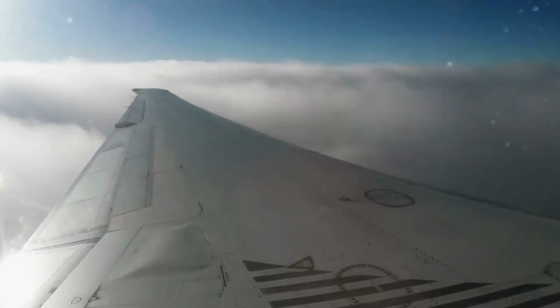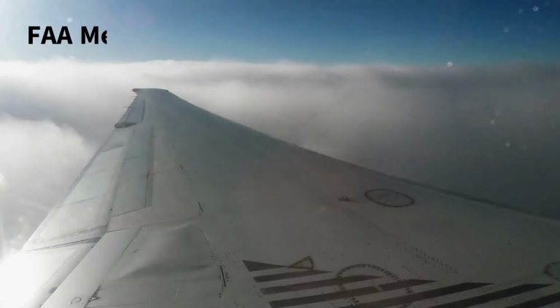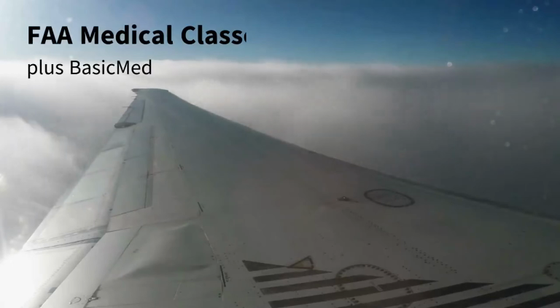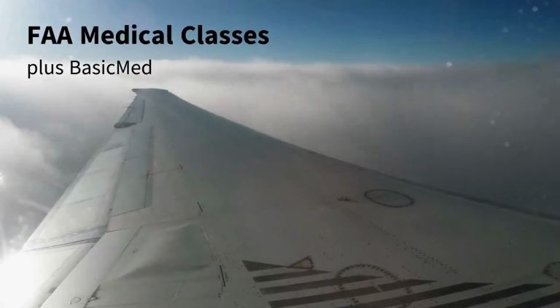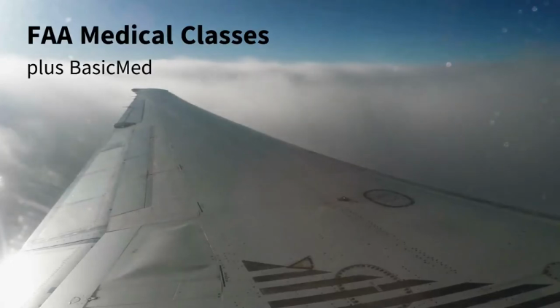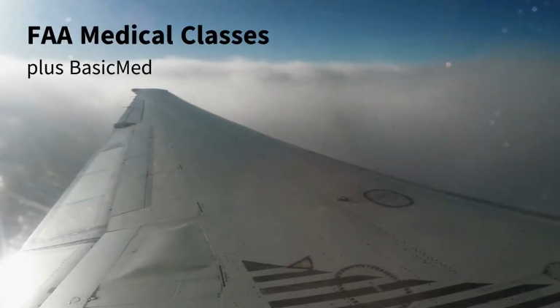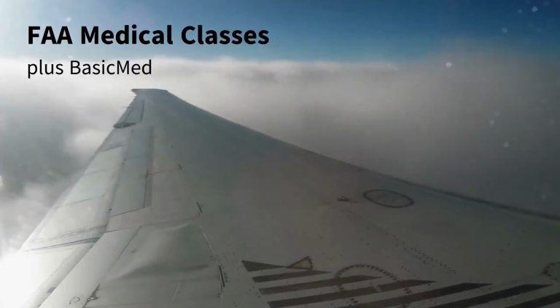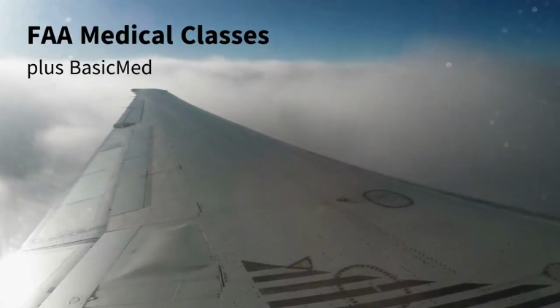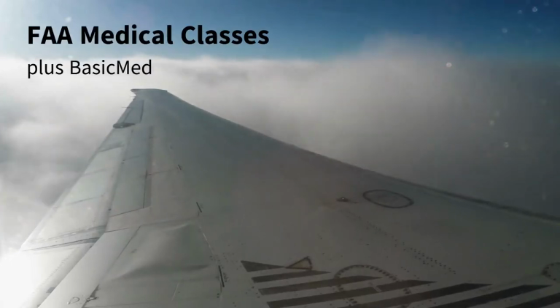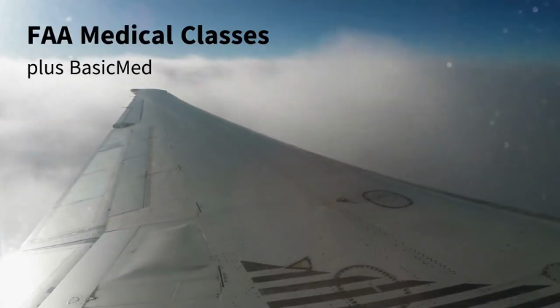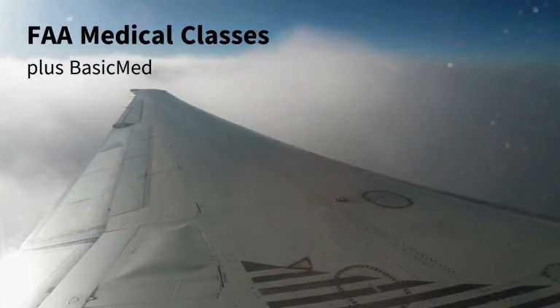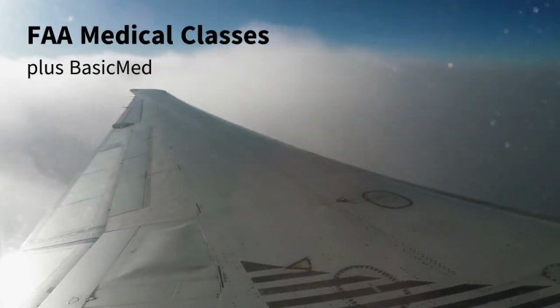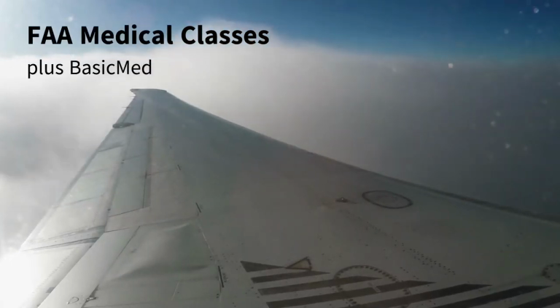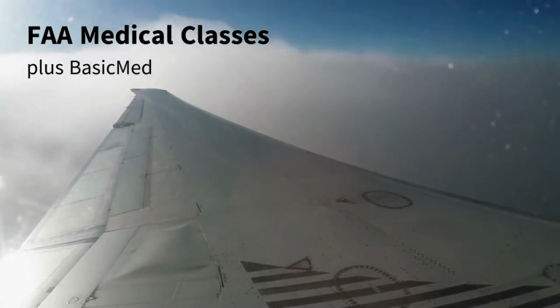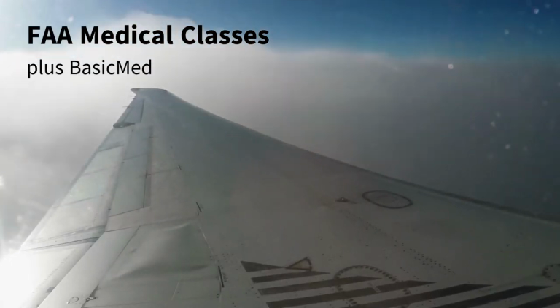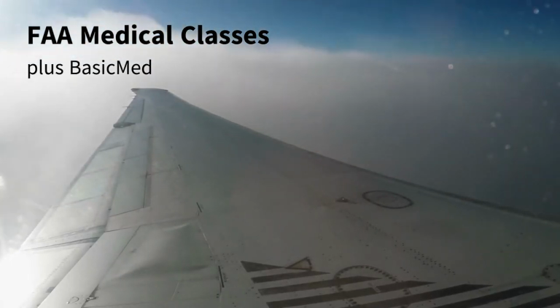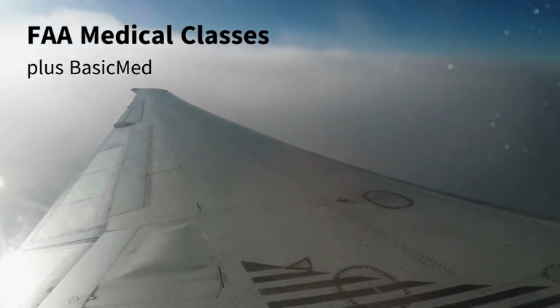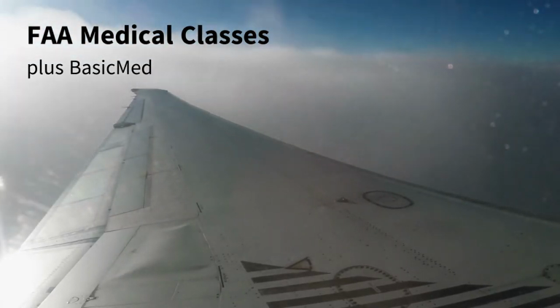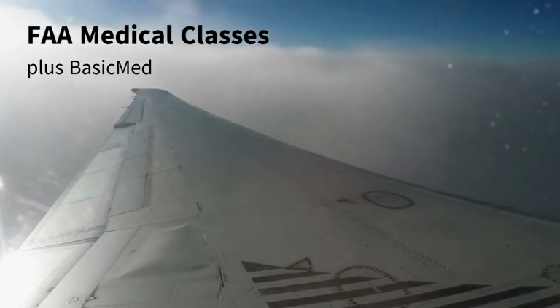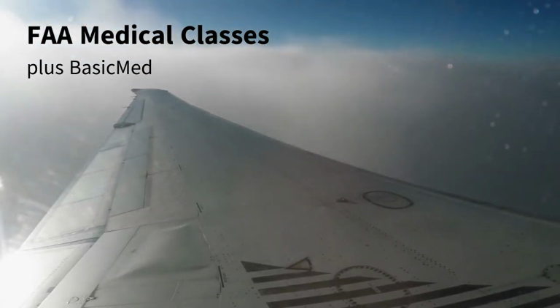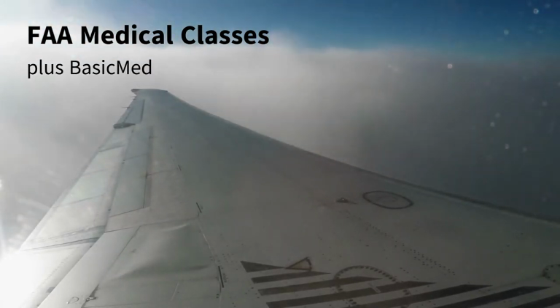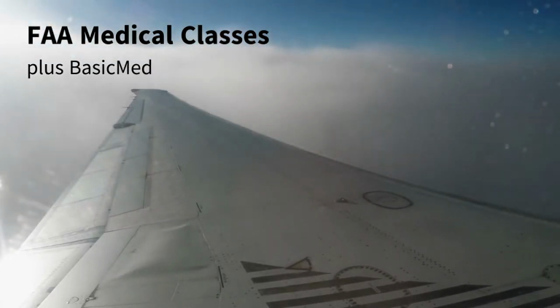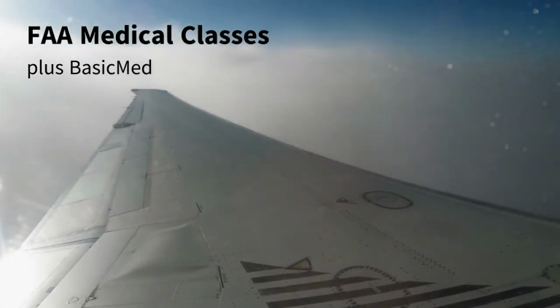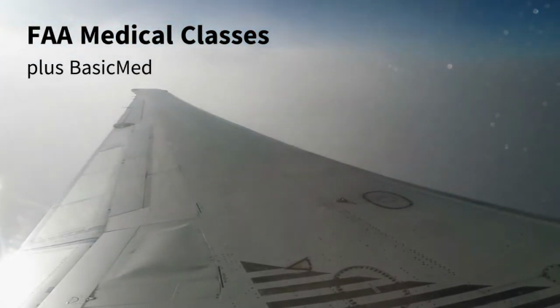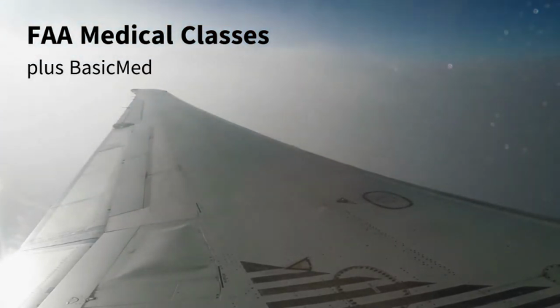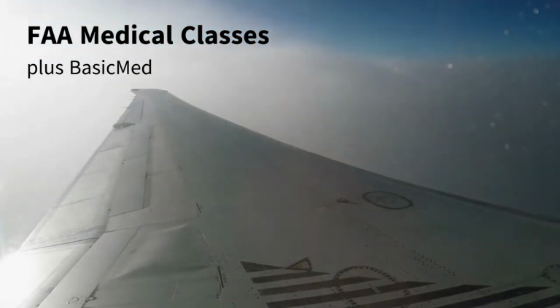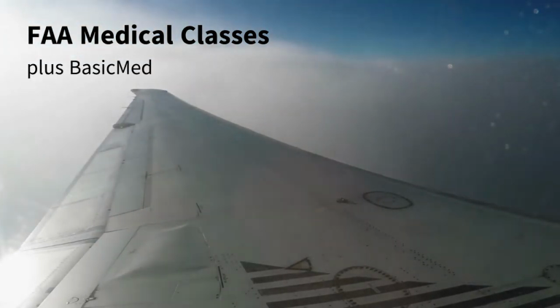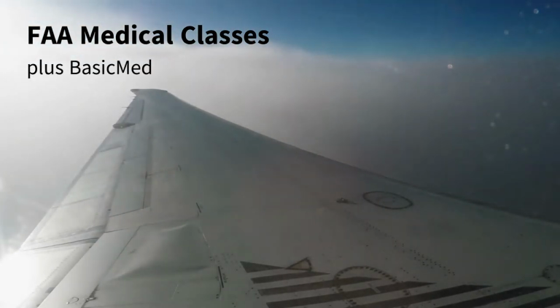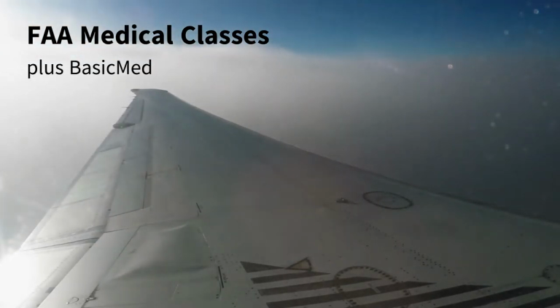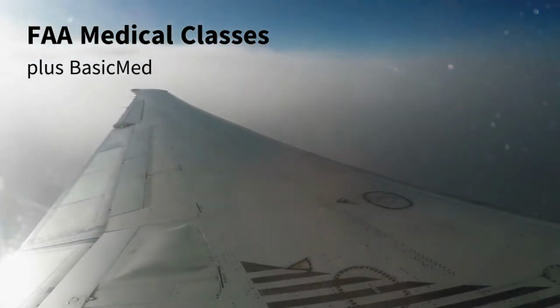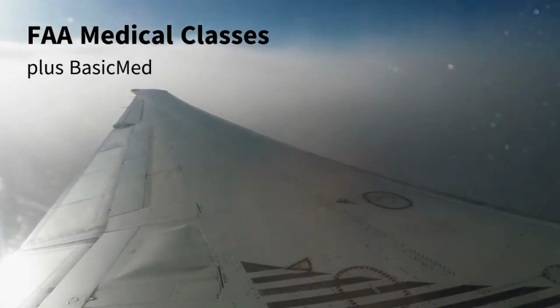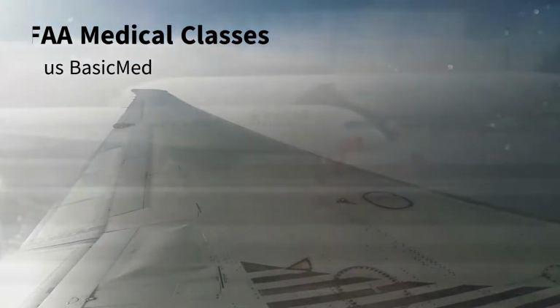This video will review the three types of FAA medicals and the rules for flying under basic med.